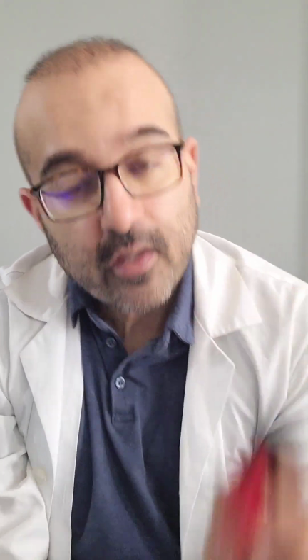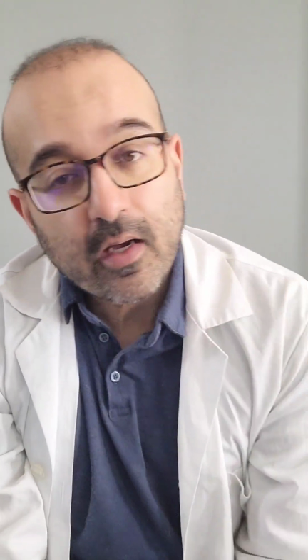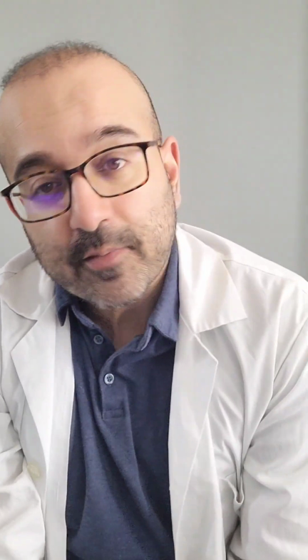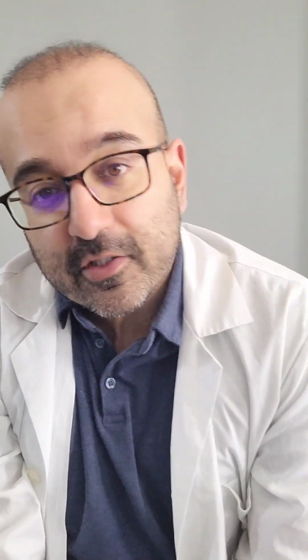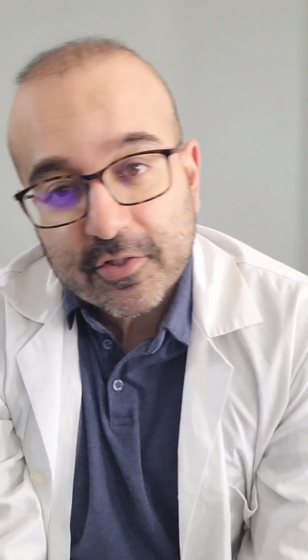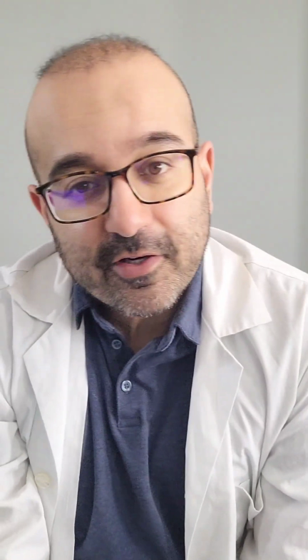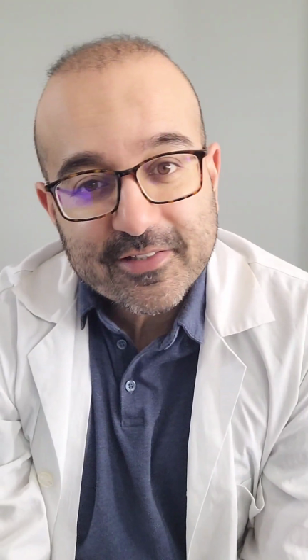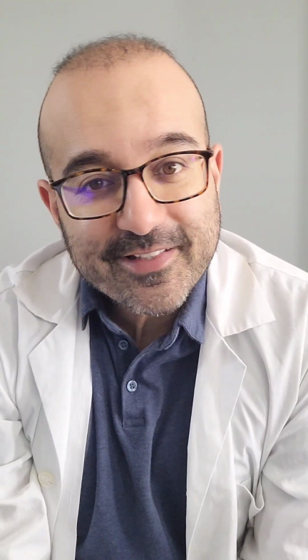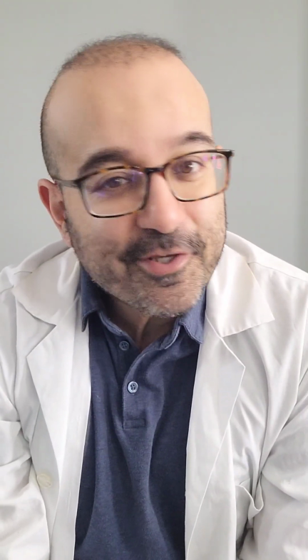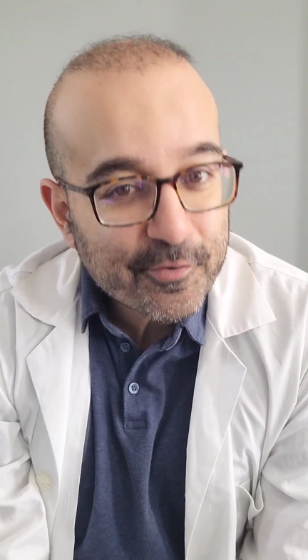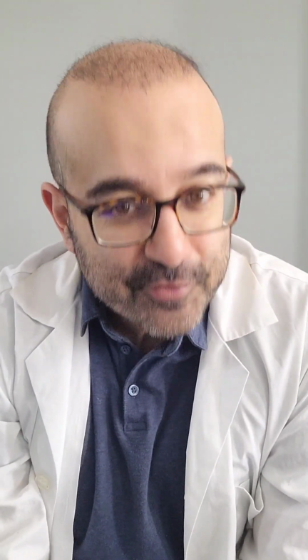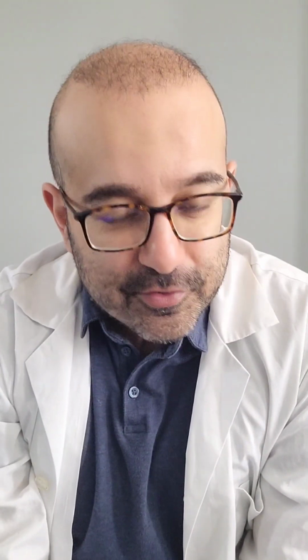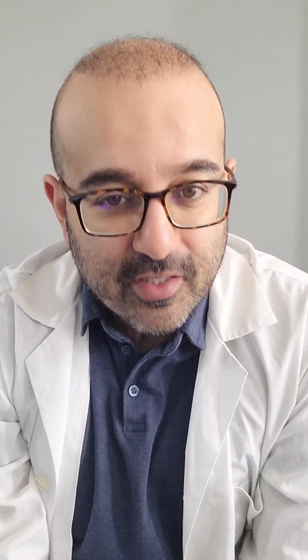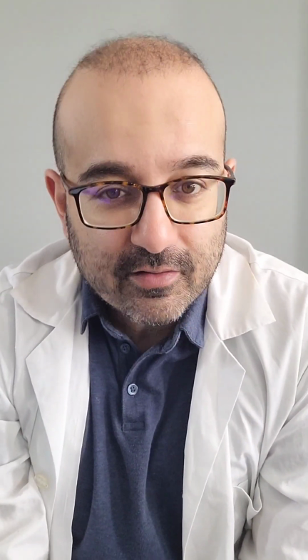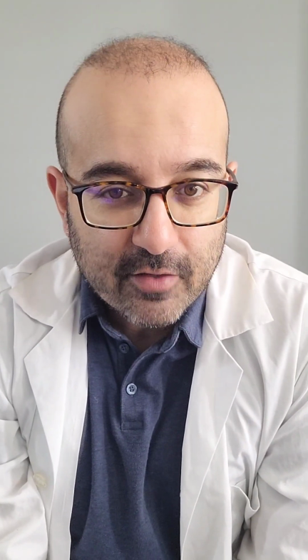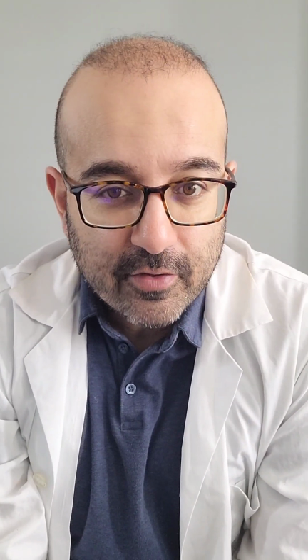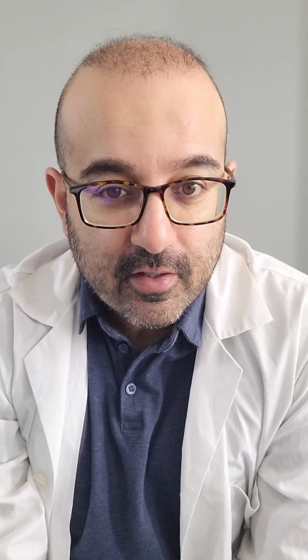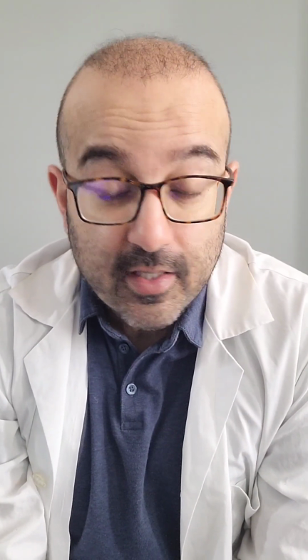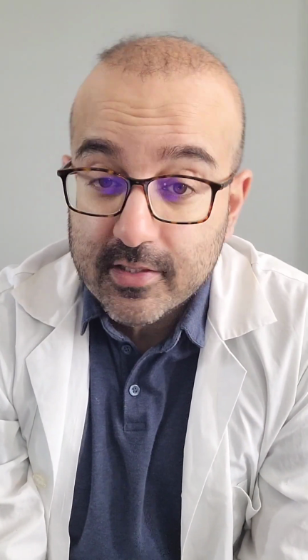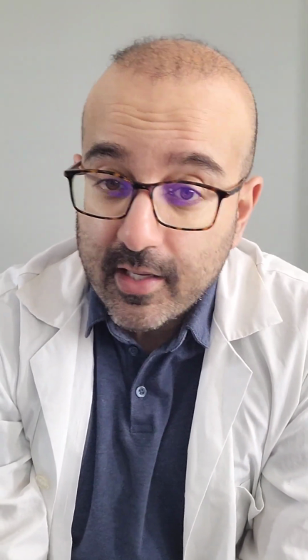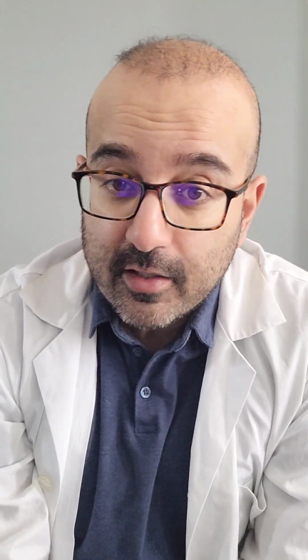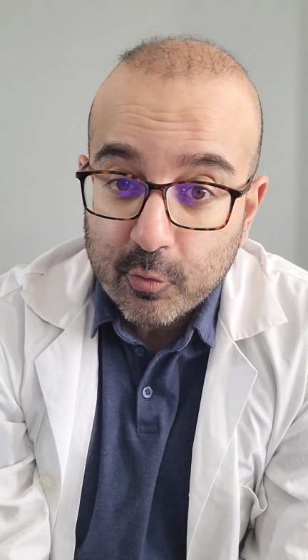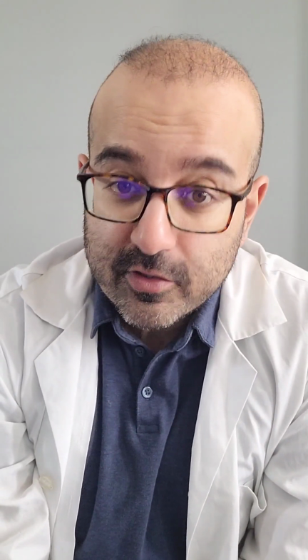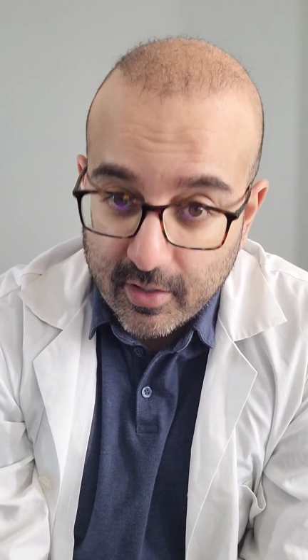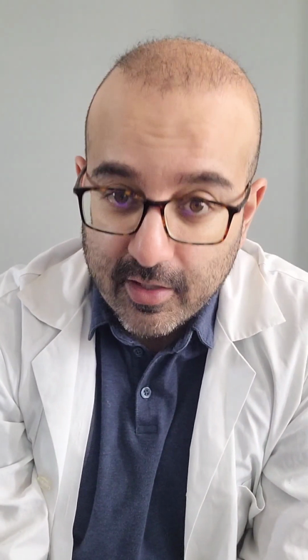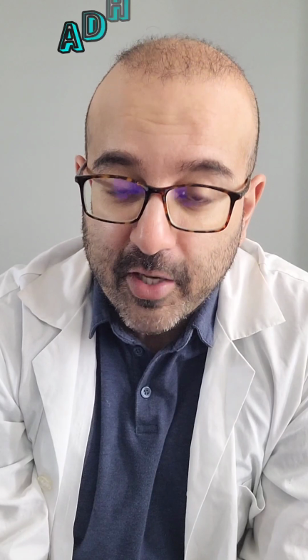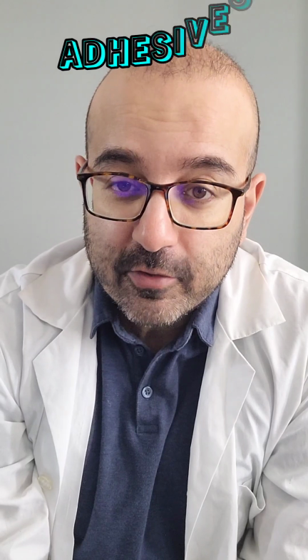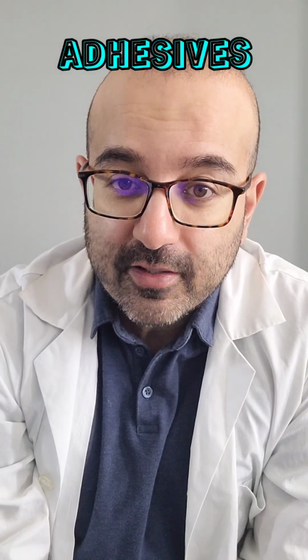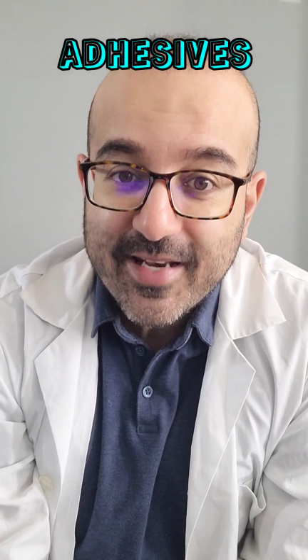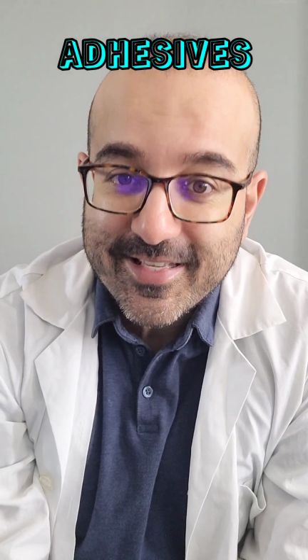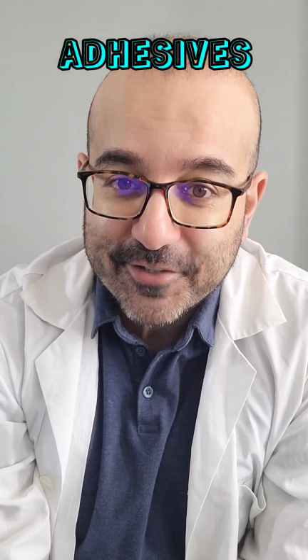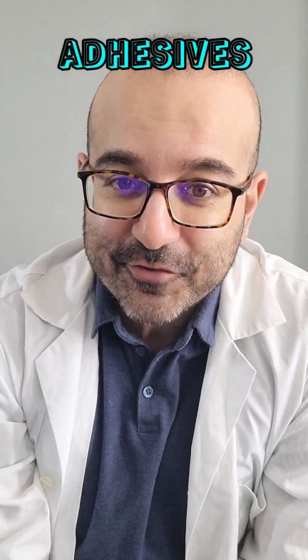I'm Dr. Dar, CEO of Tuesday in Love, and today we're talking about adhesives.